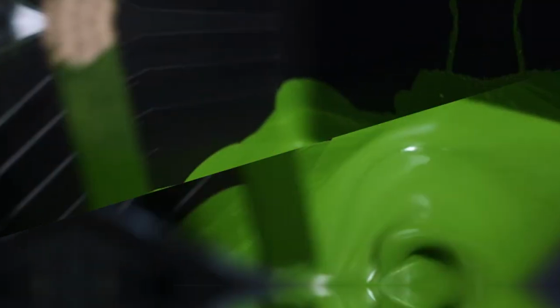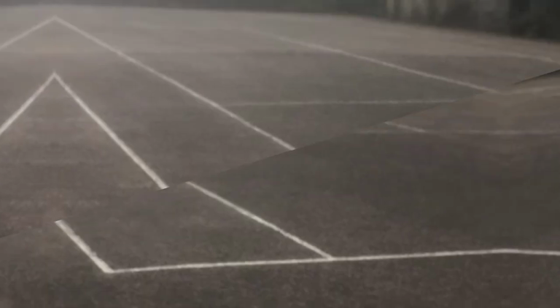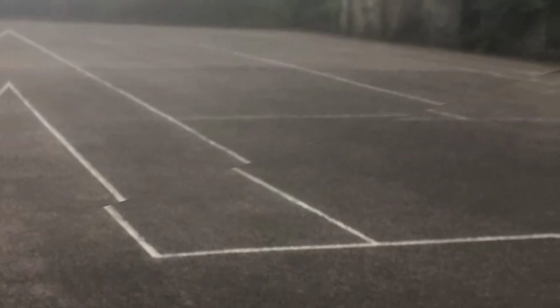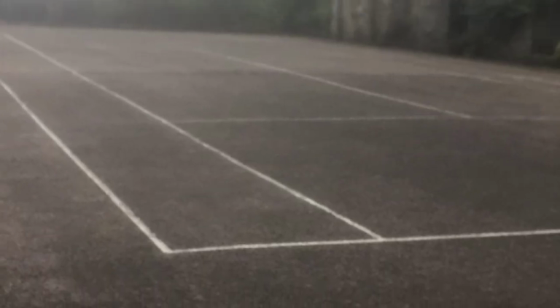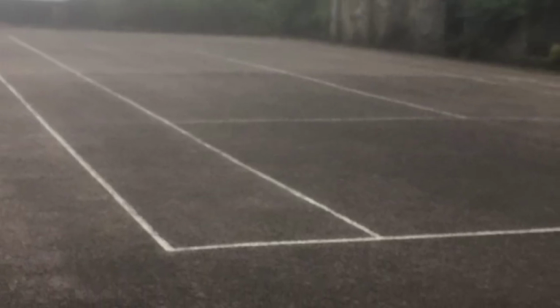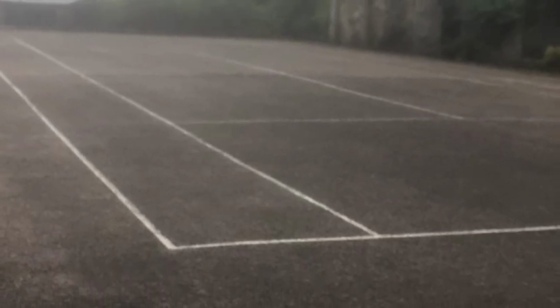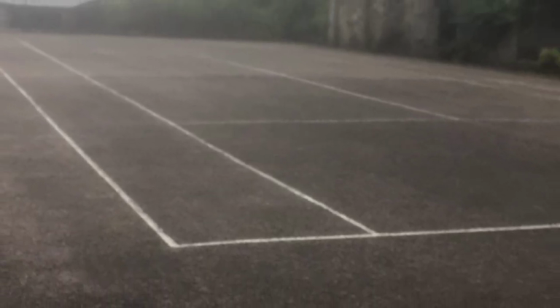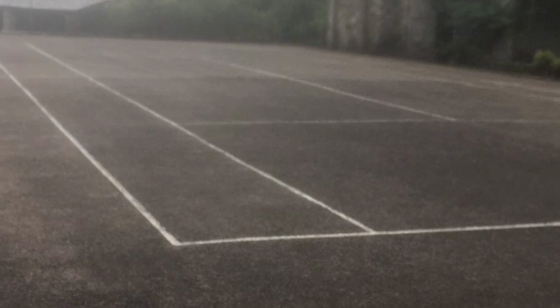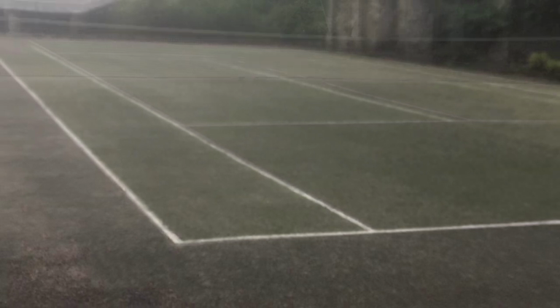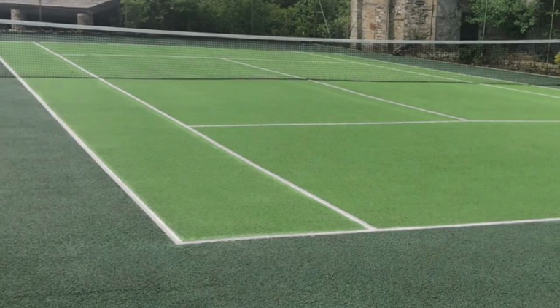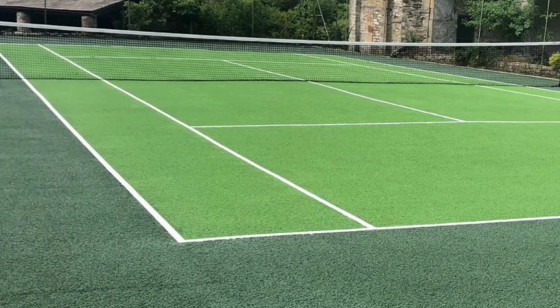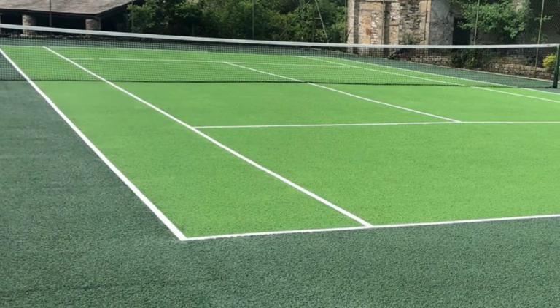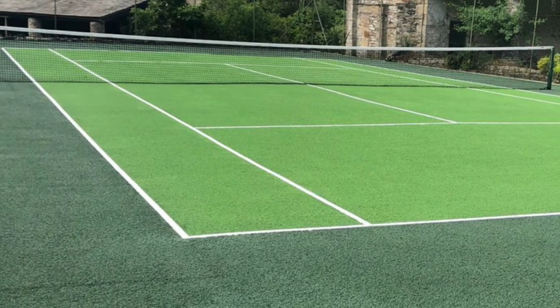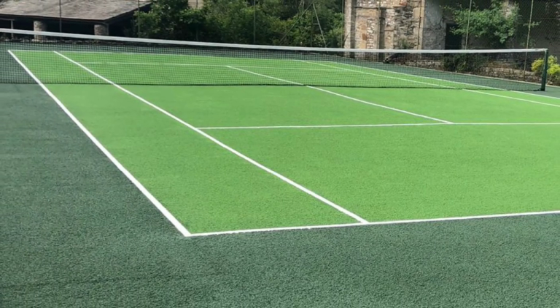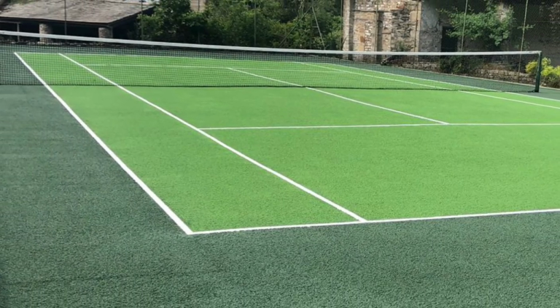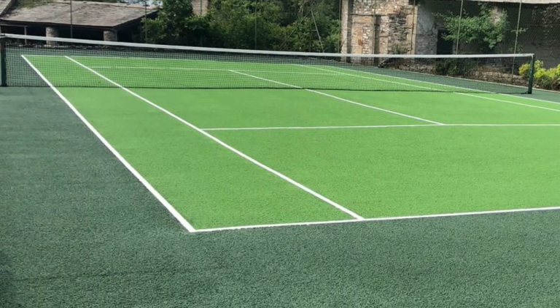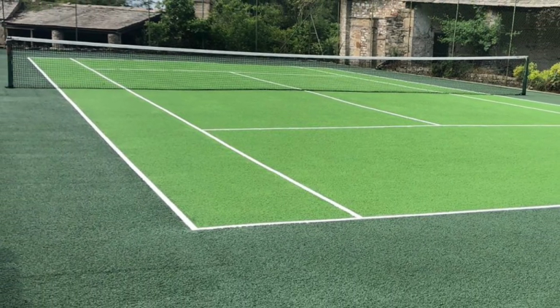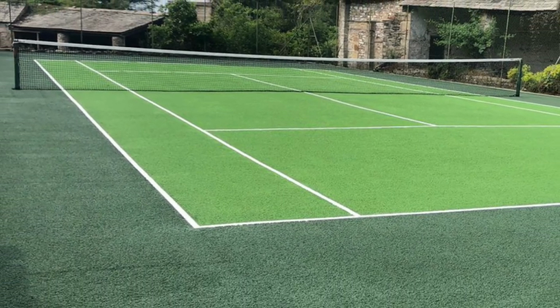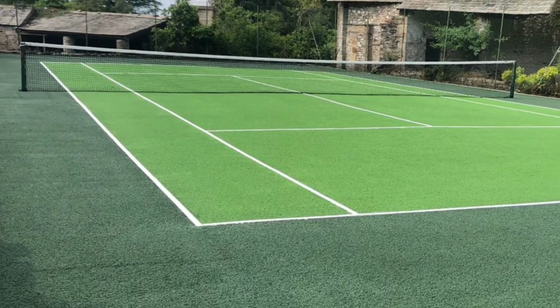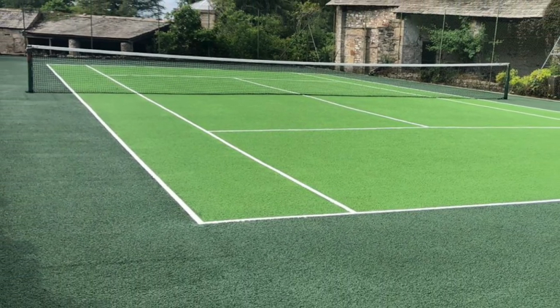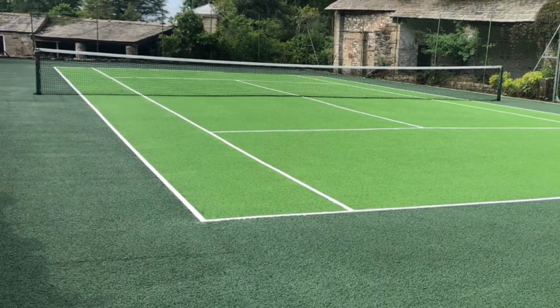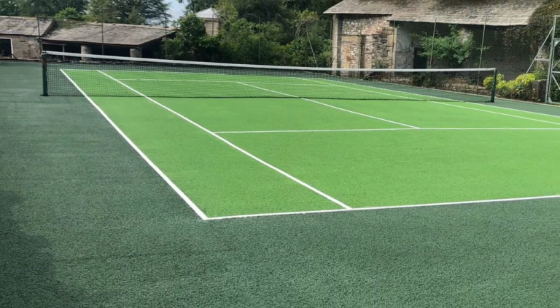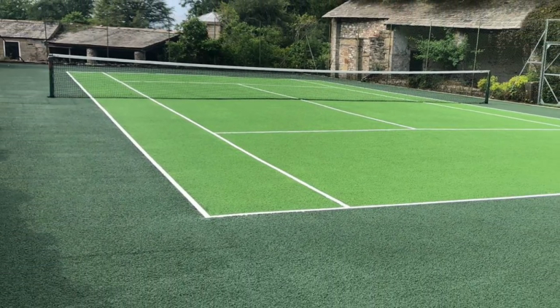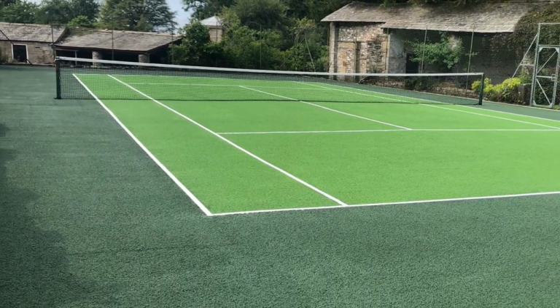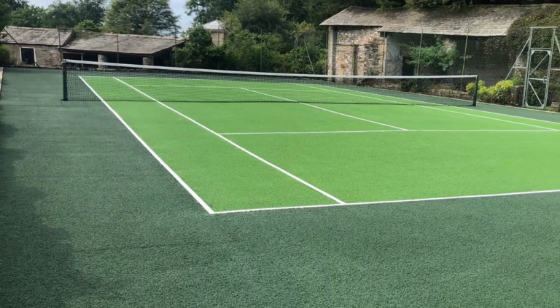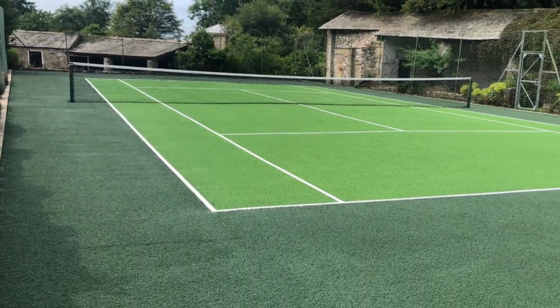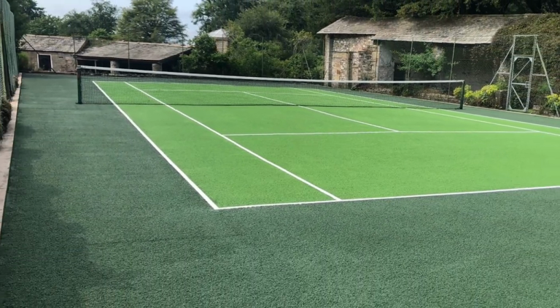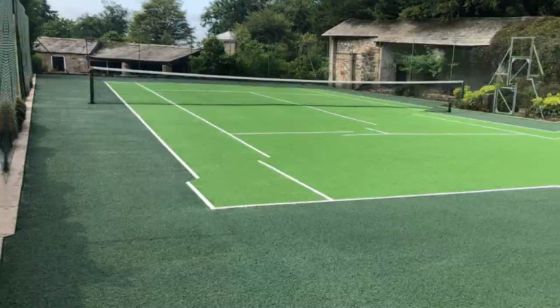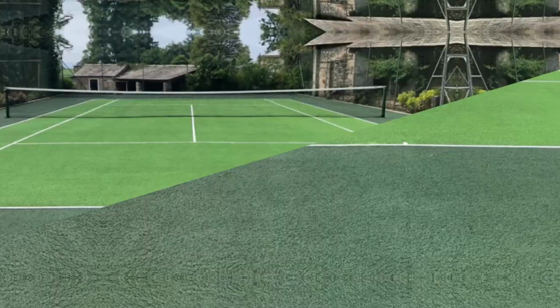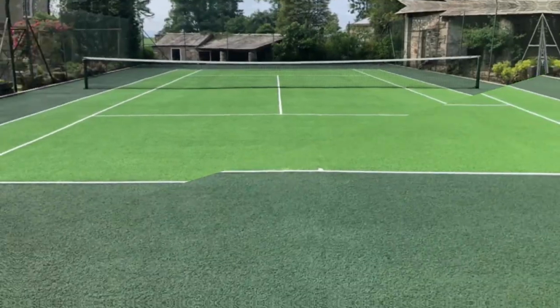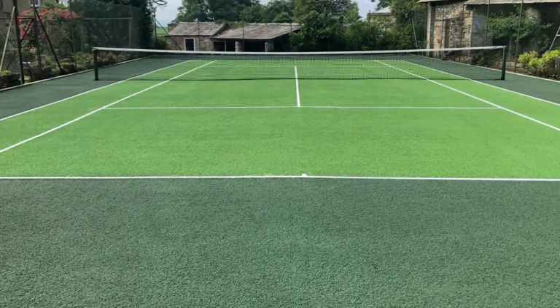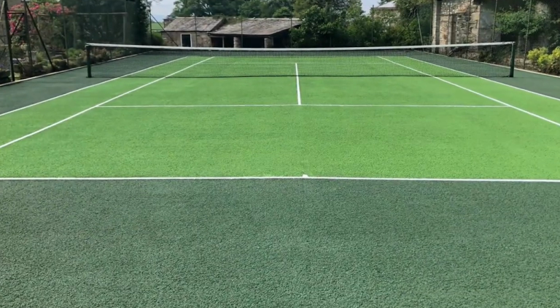You can see from these images just how significant these transformations are, and the client was amazed that we were able to bring their surface back to its best at an affordable price.